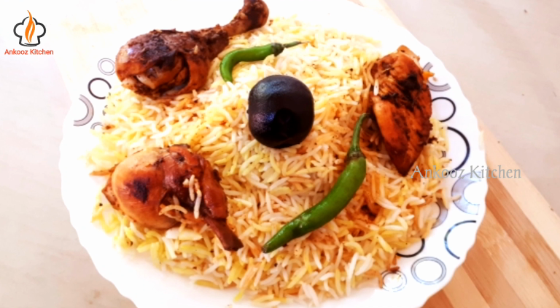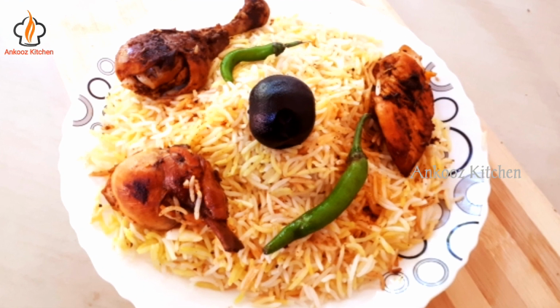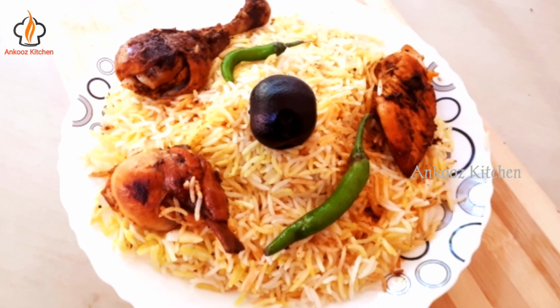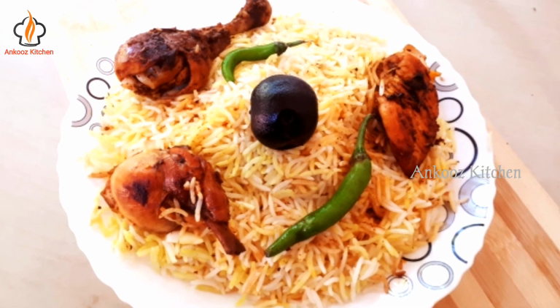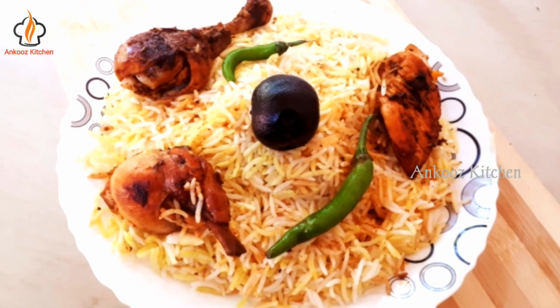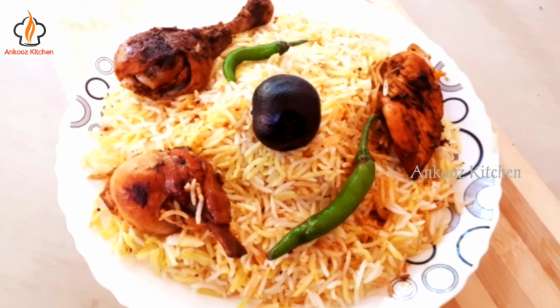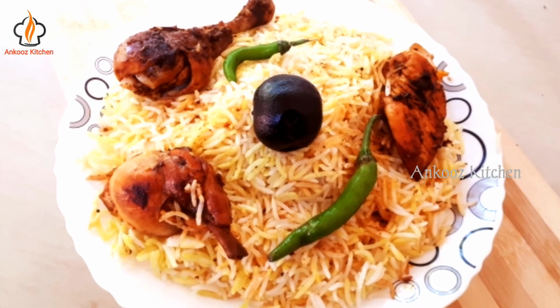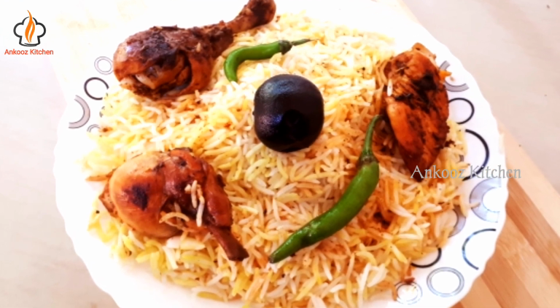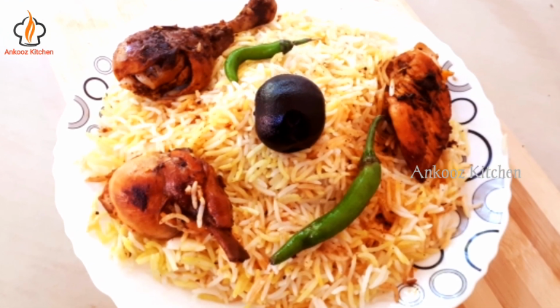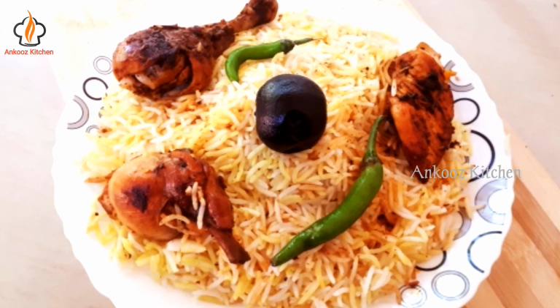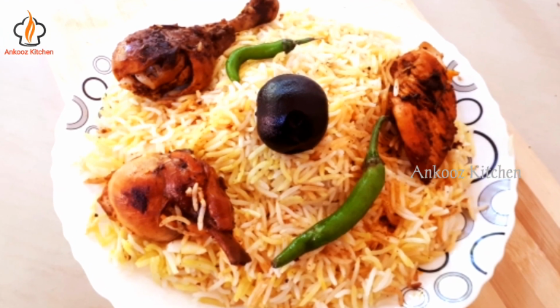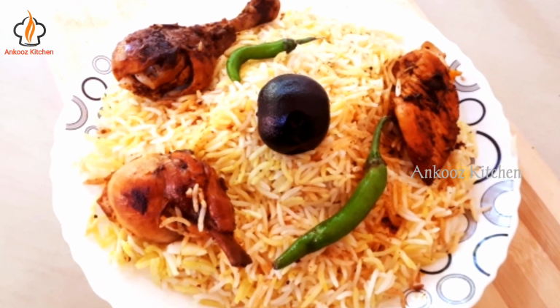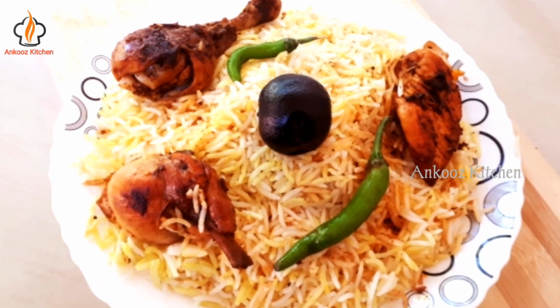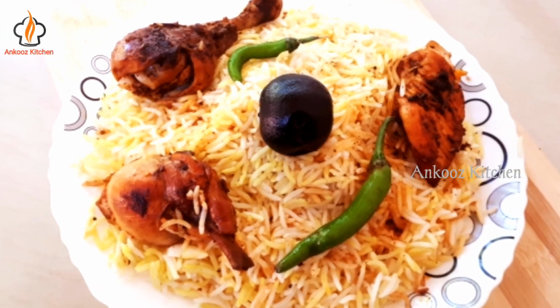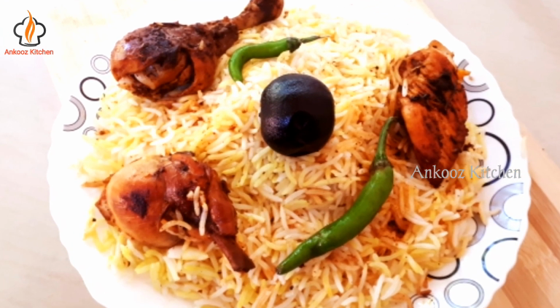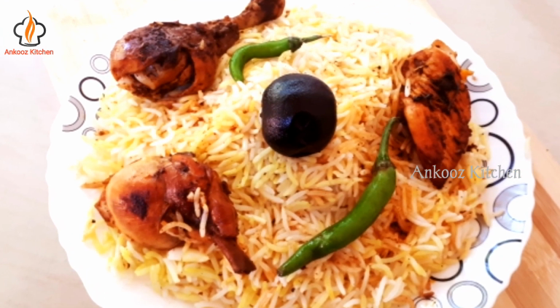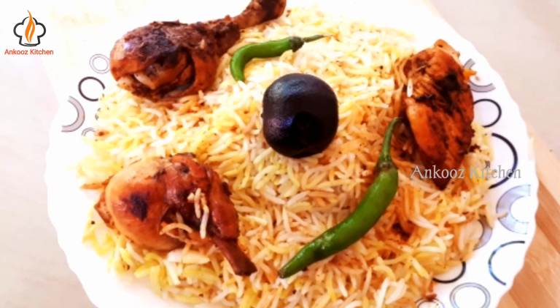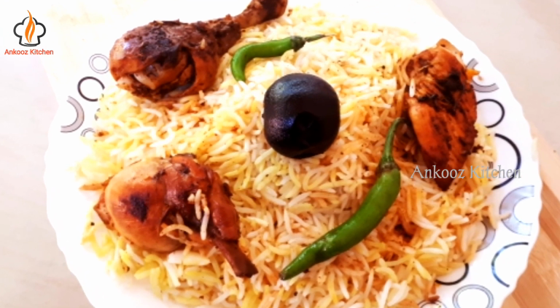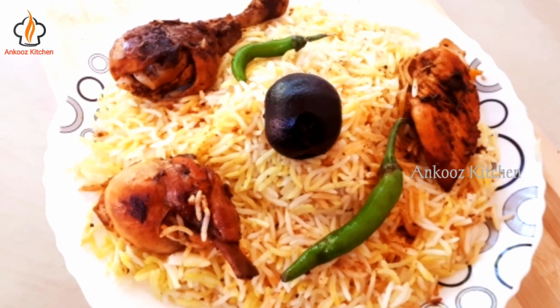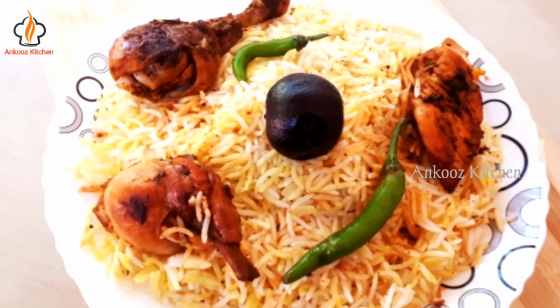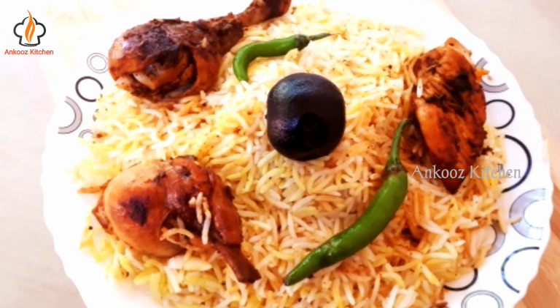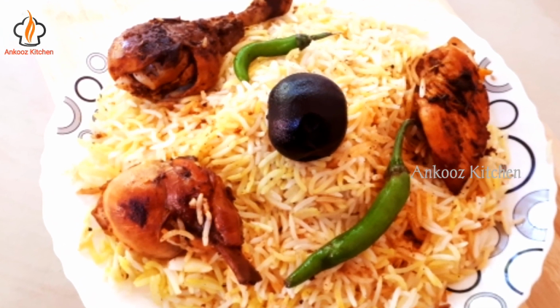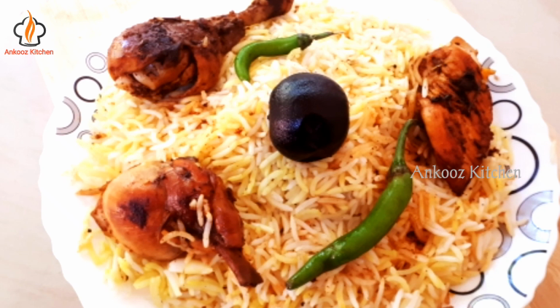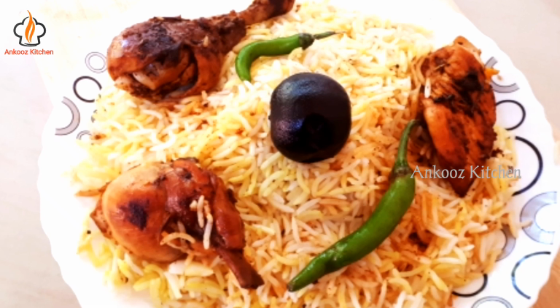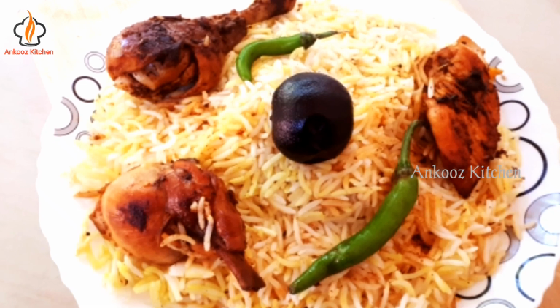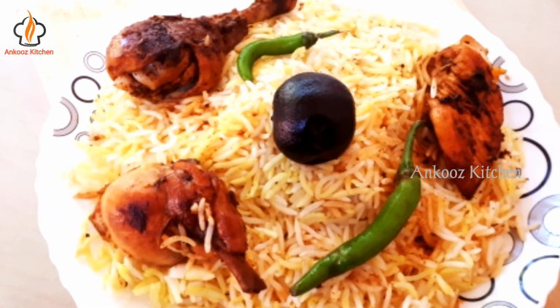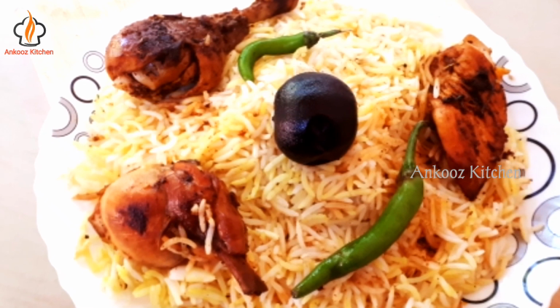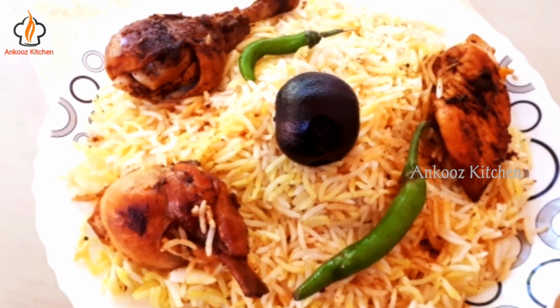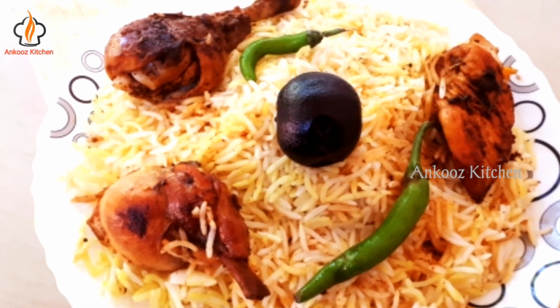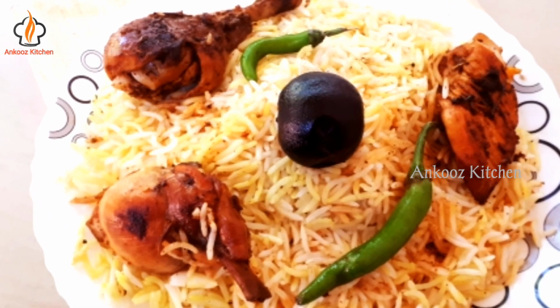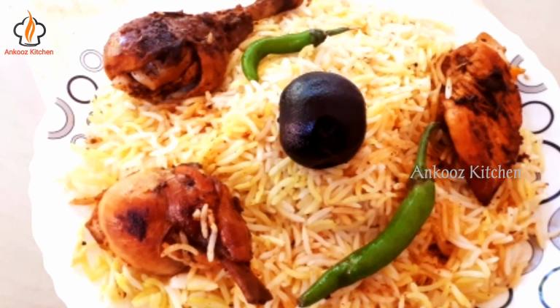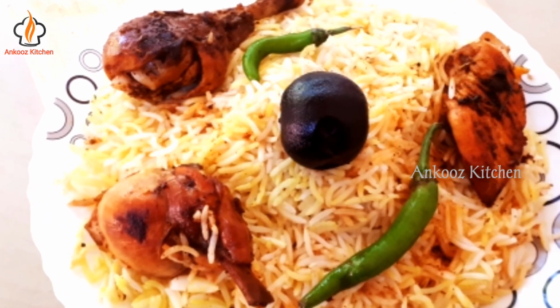Hello friends, welcome back to Angle's Kitchen. Here is the recipe we have prepared.